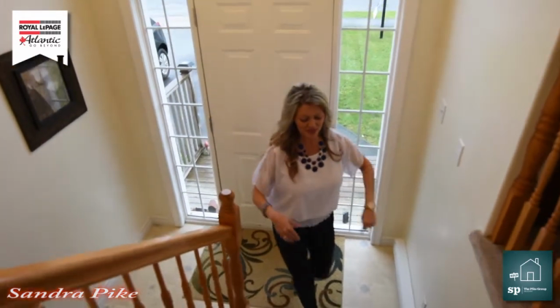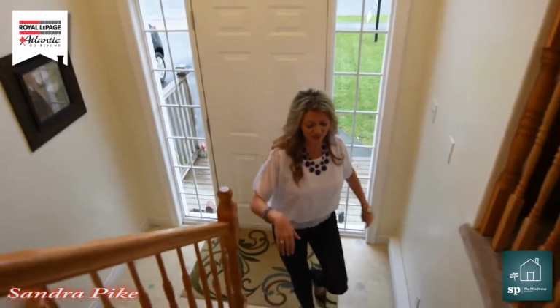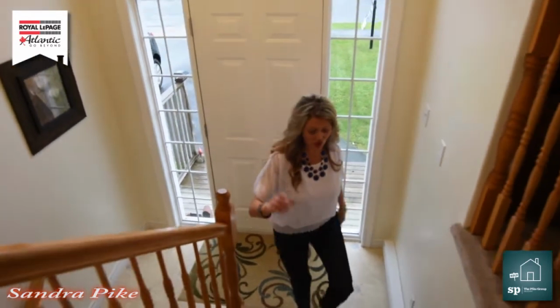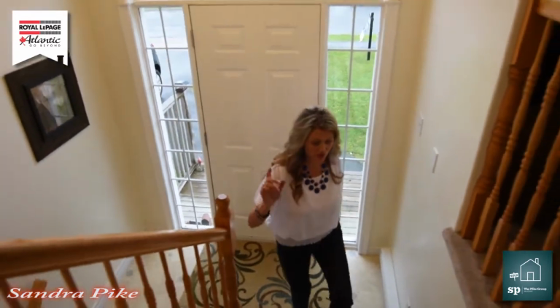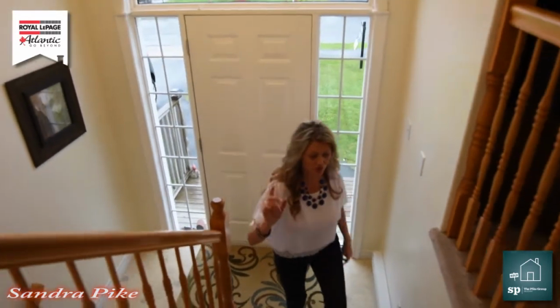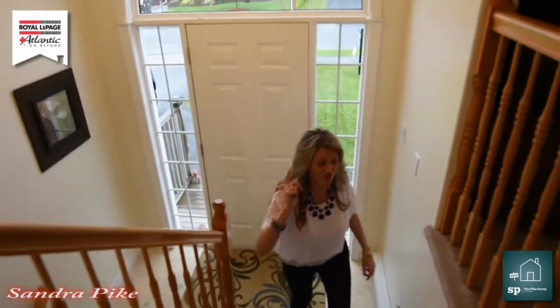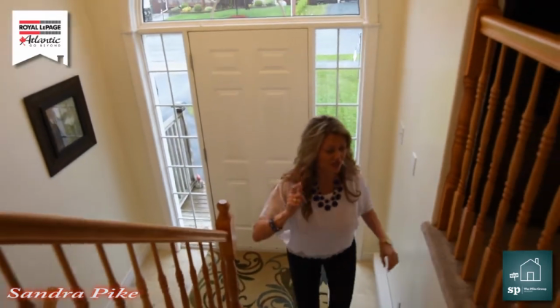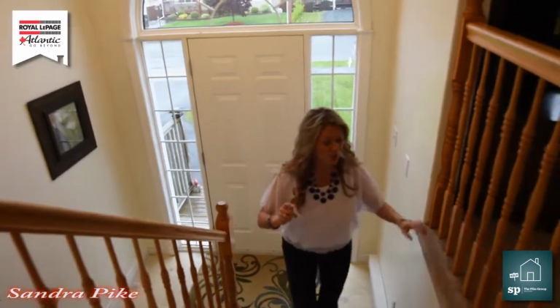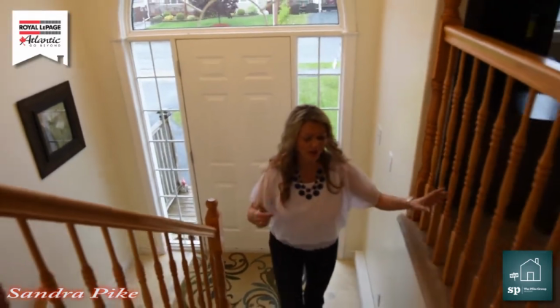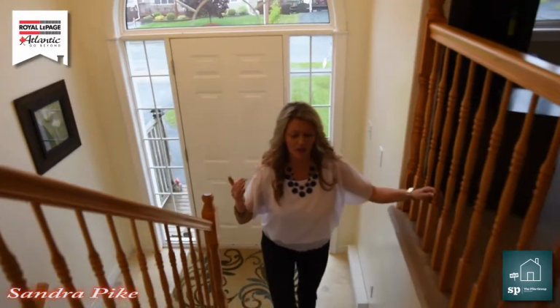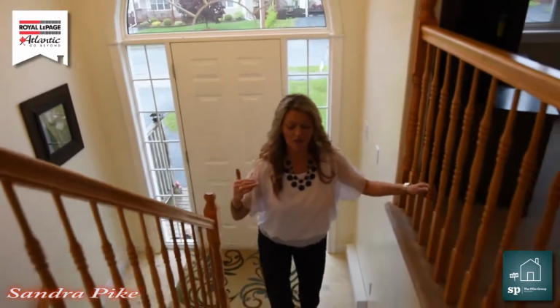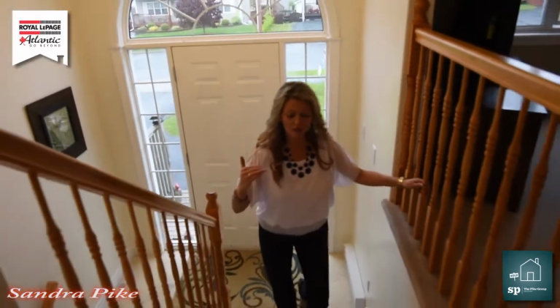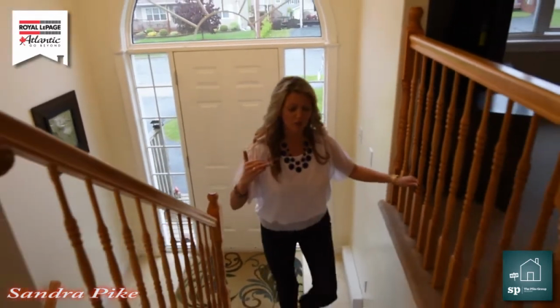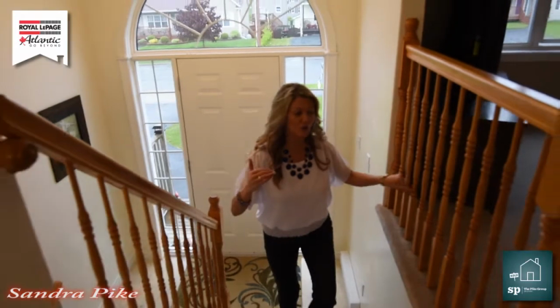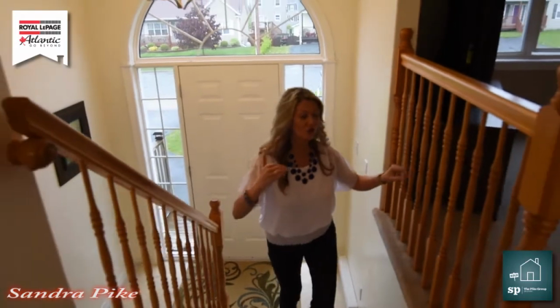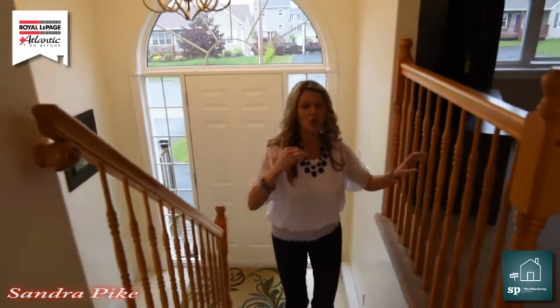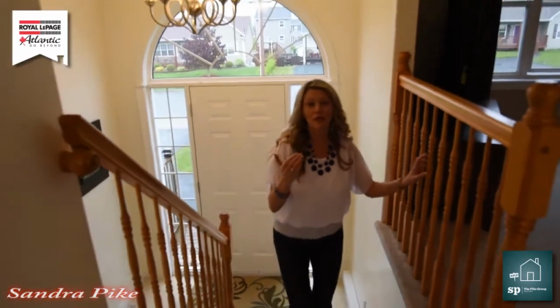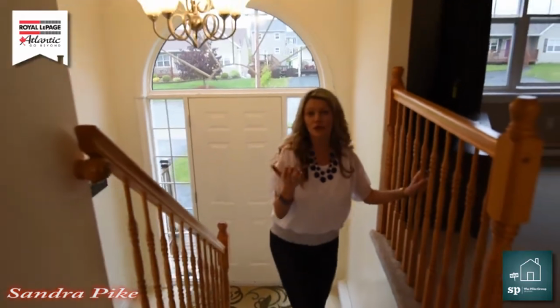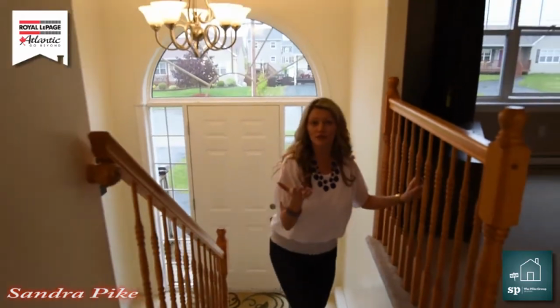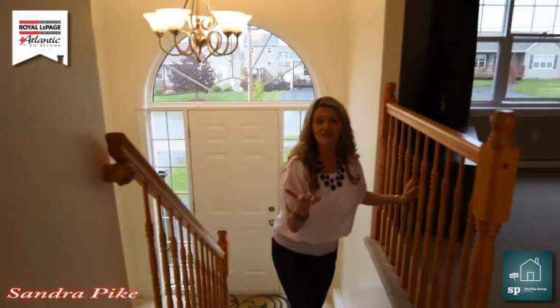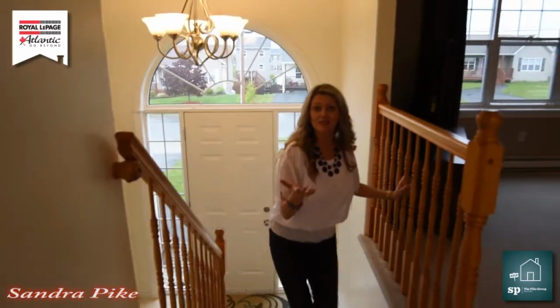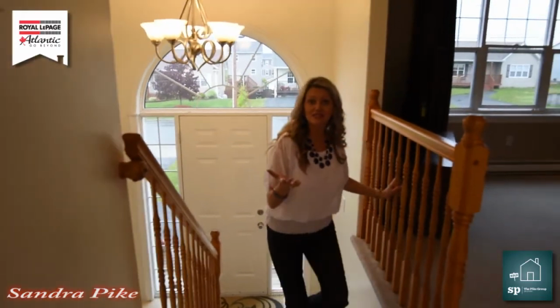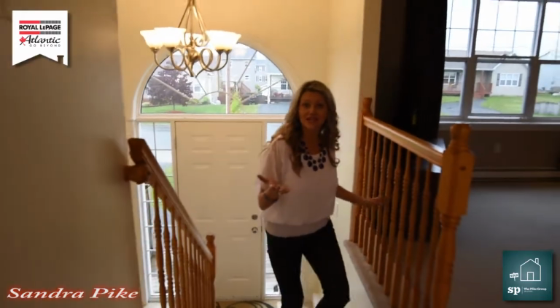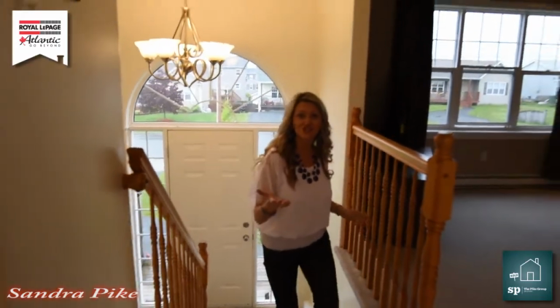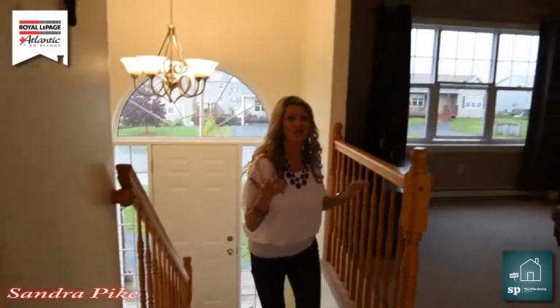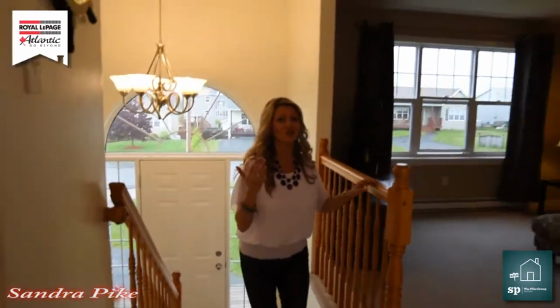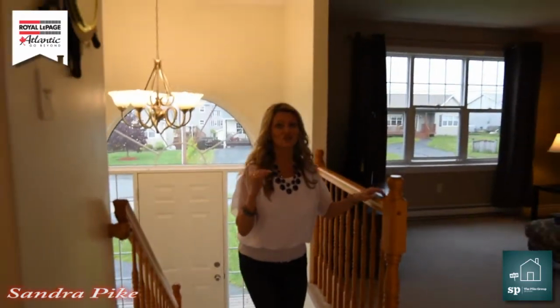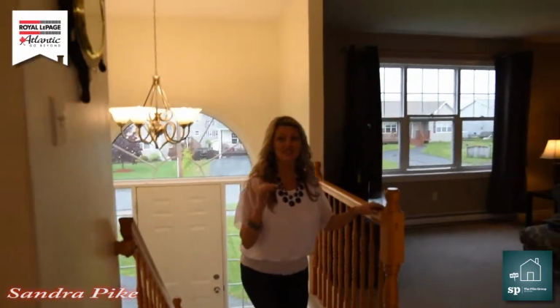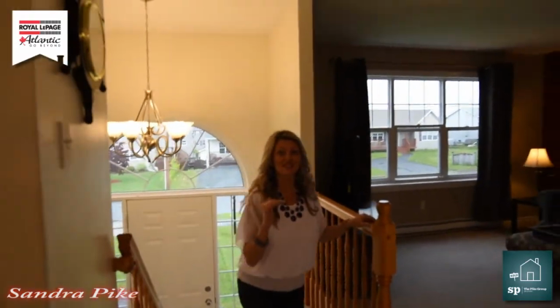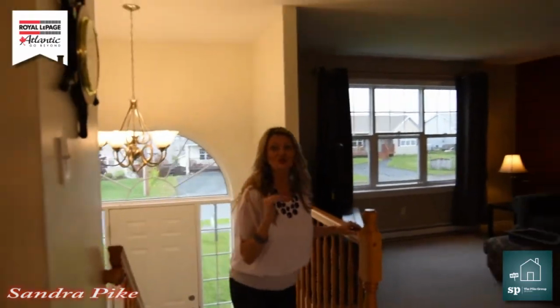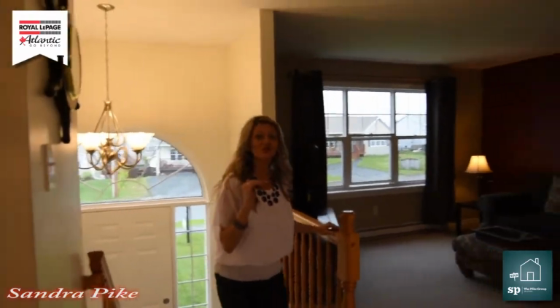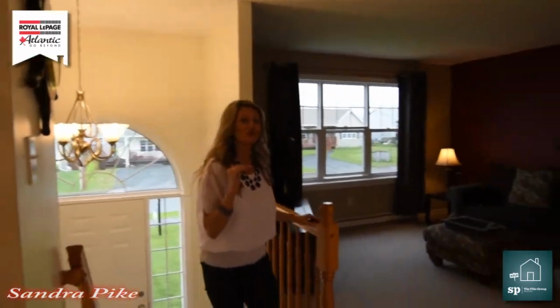Especially if you're a first-time homebuyer coming from an apartment, or maybe you live in a semi-detached and you would just like some more room.